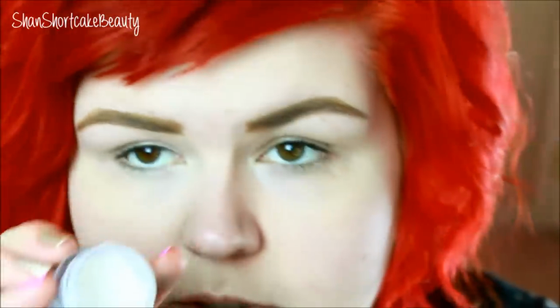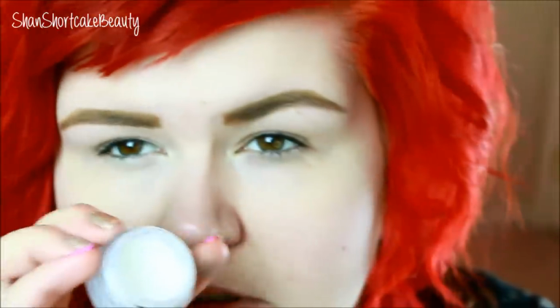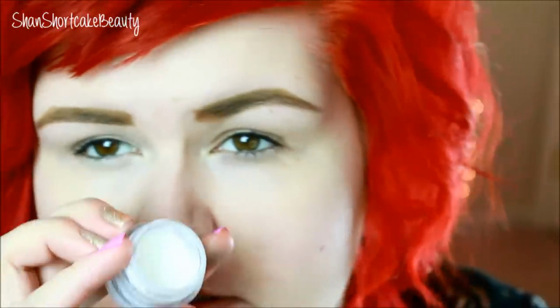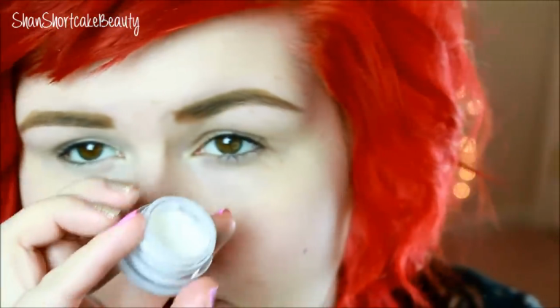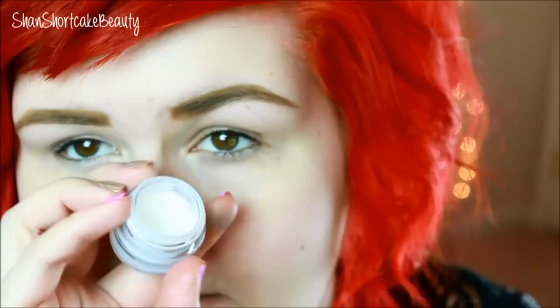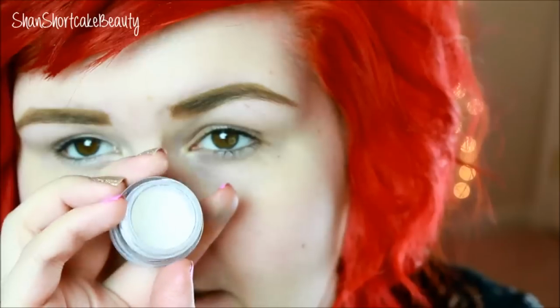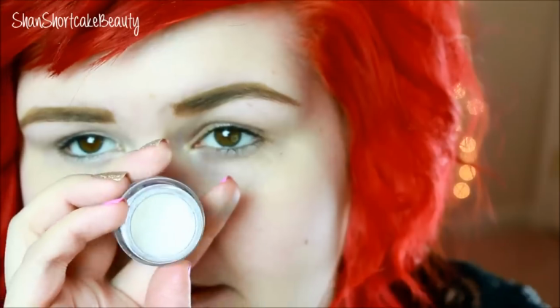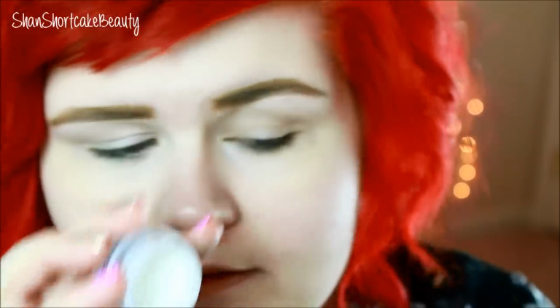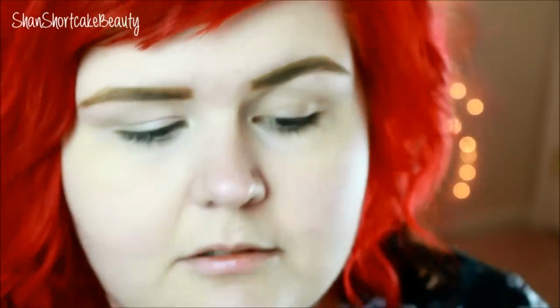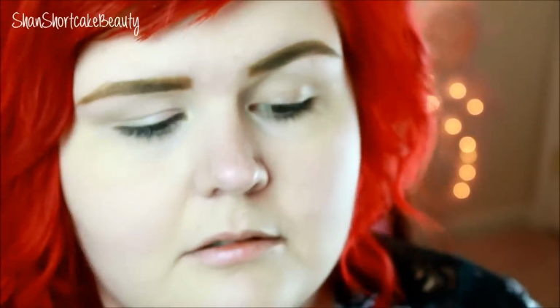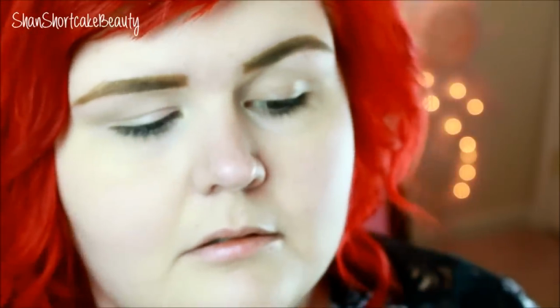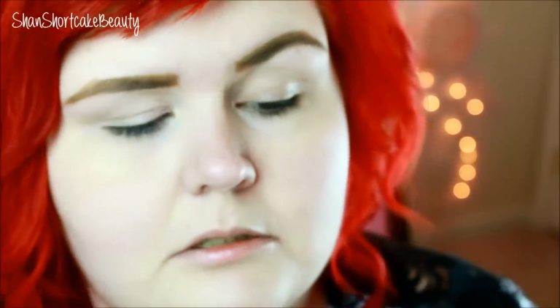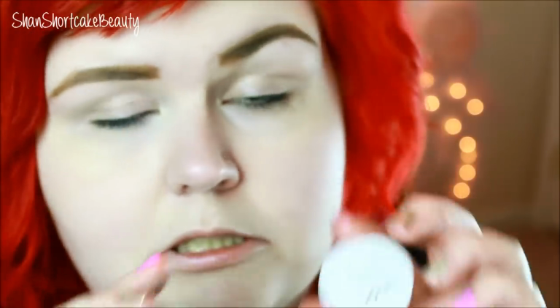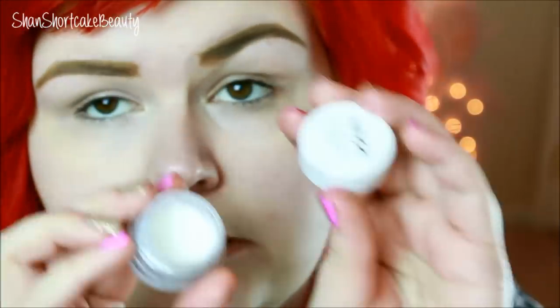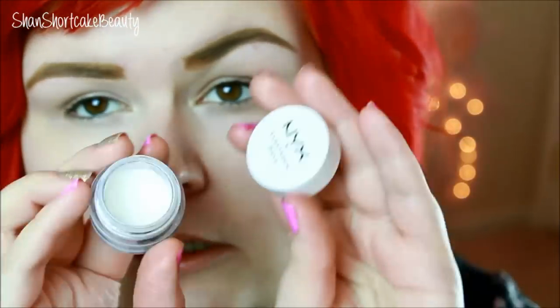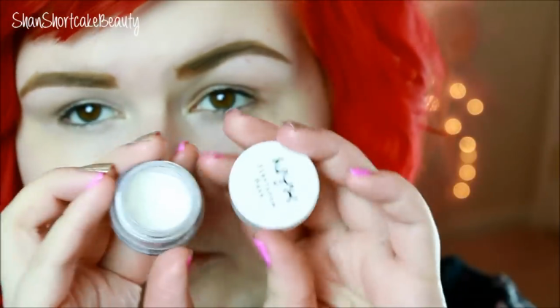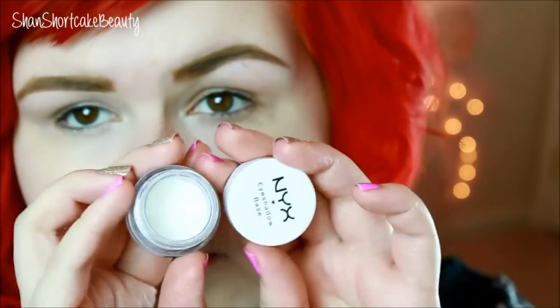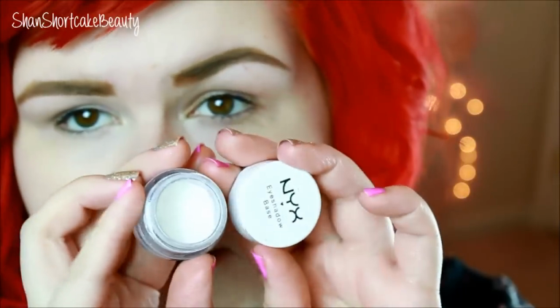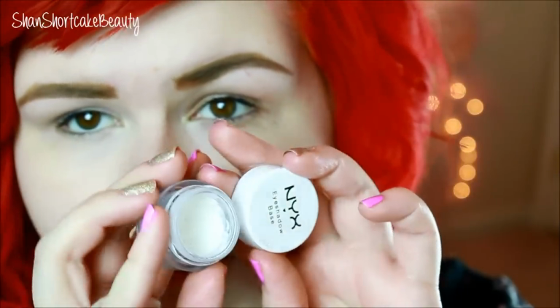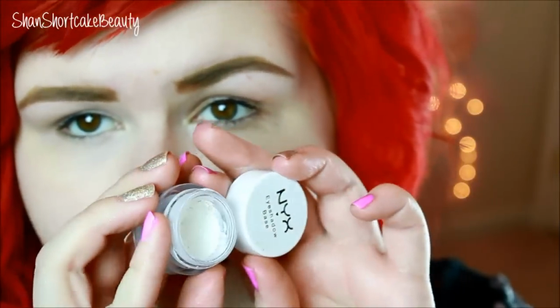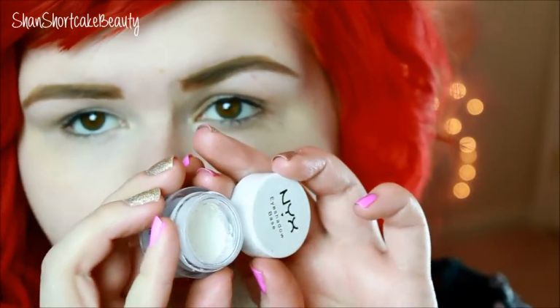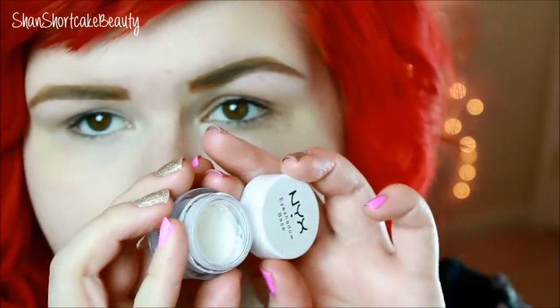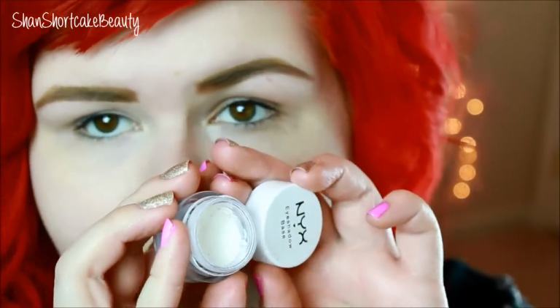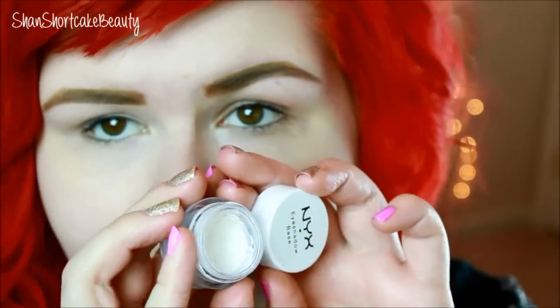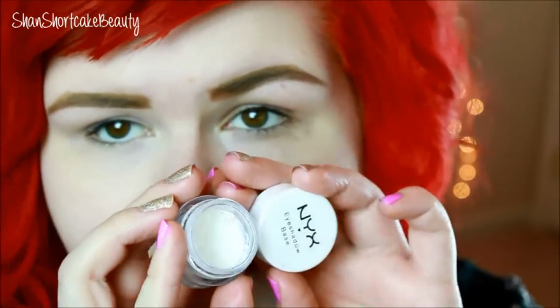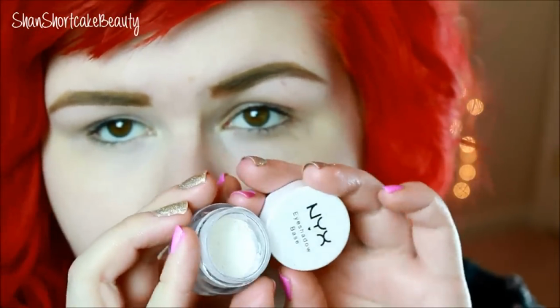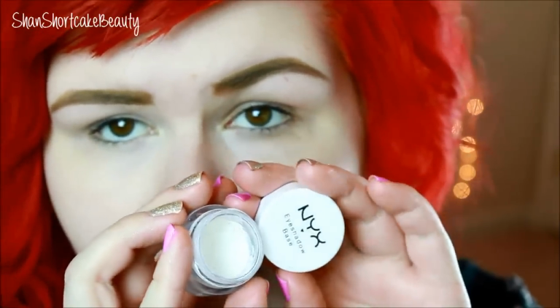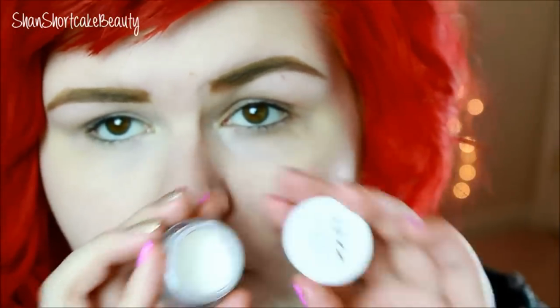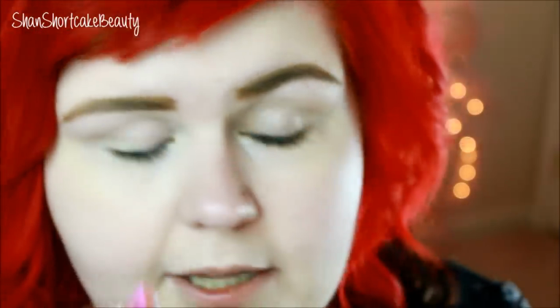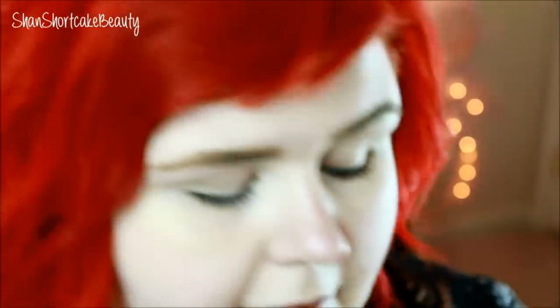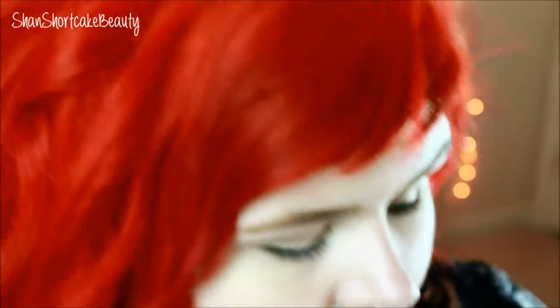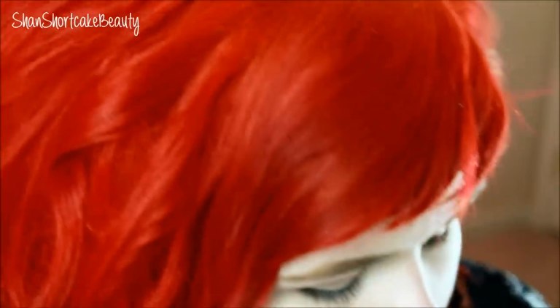Now I'm going to use my trusty NYX white shadow base because I want kind of a bright lid.